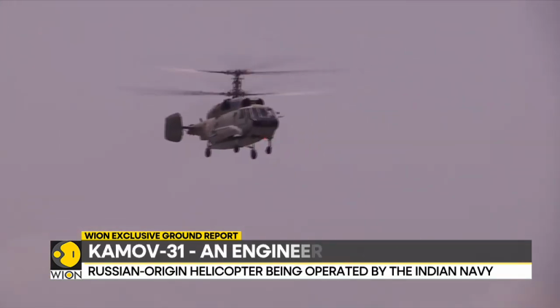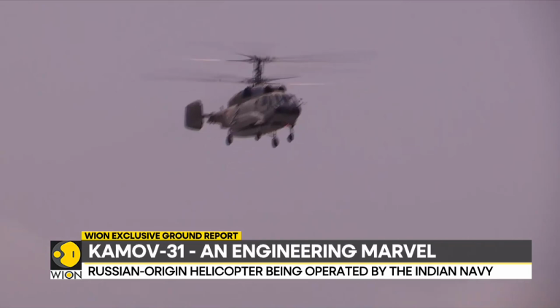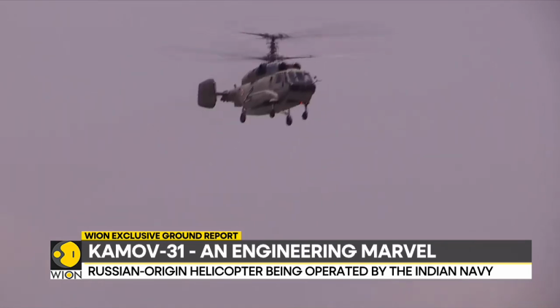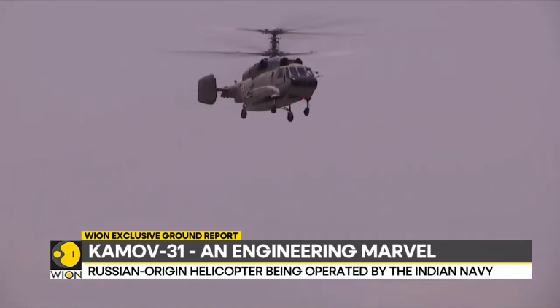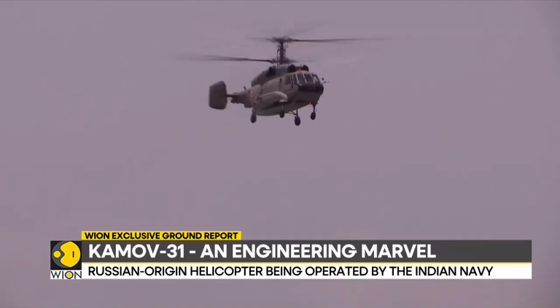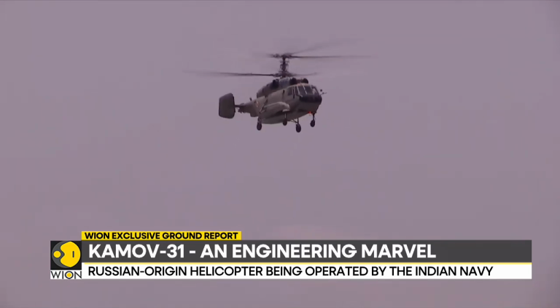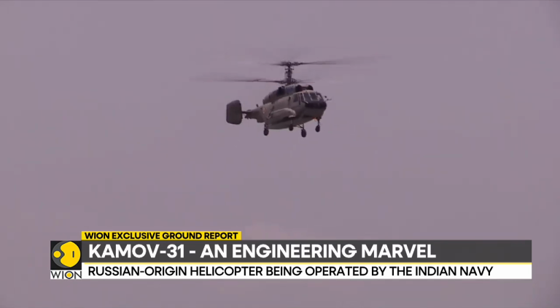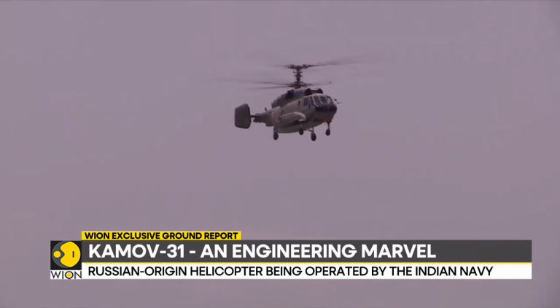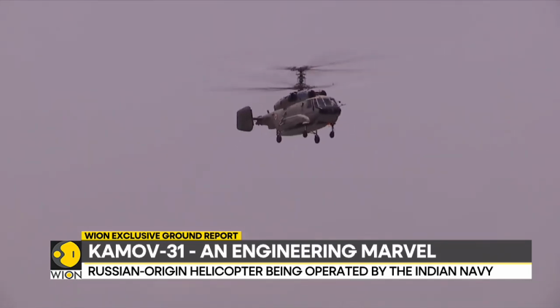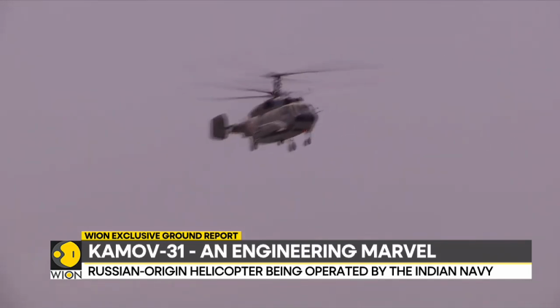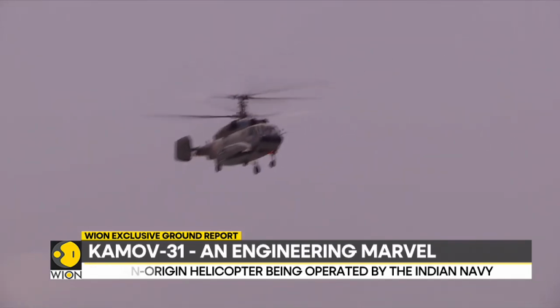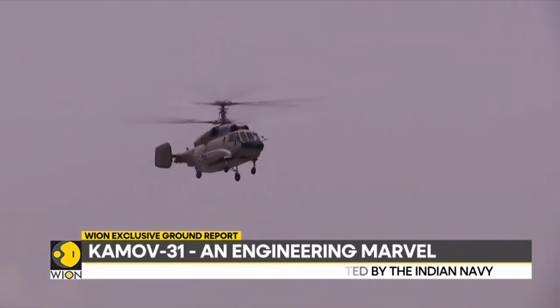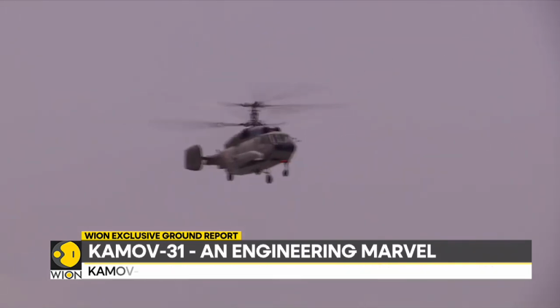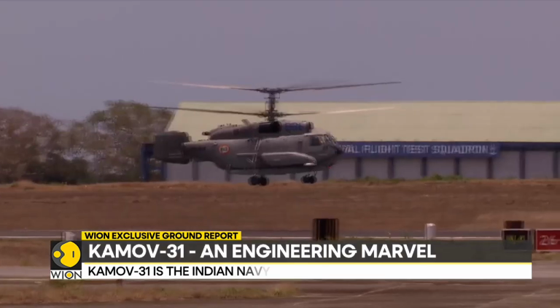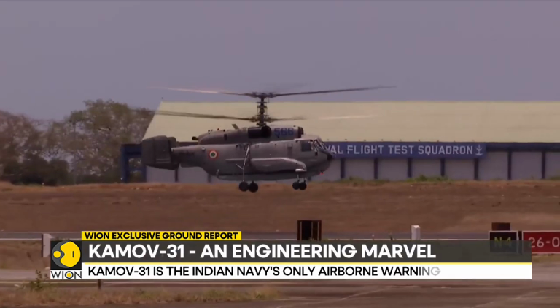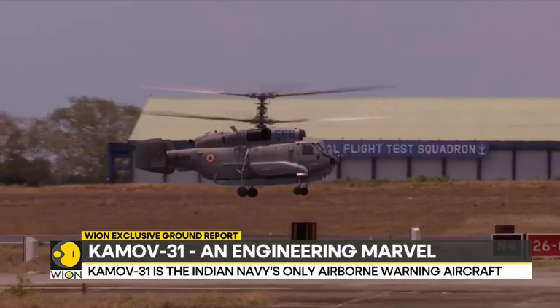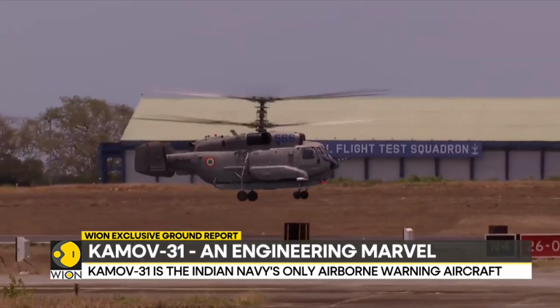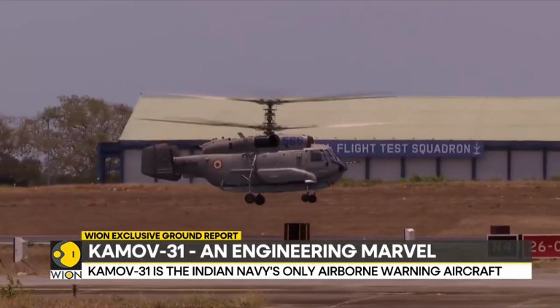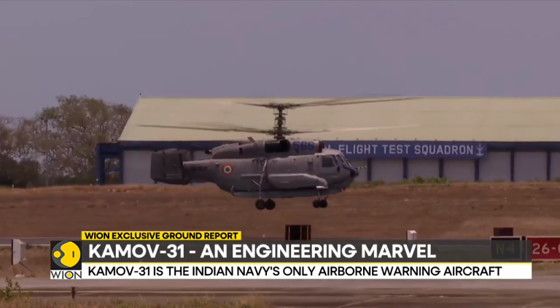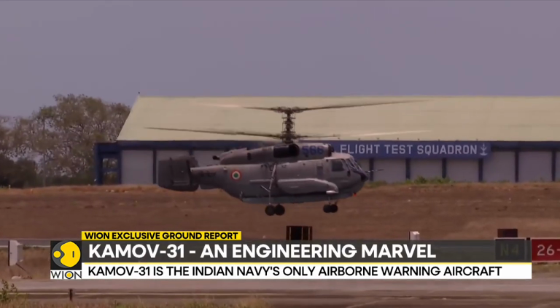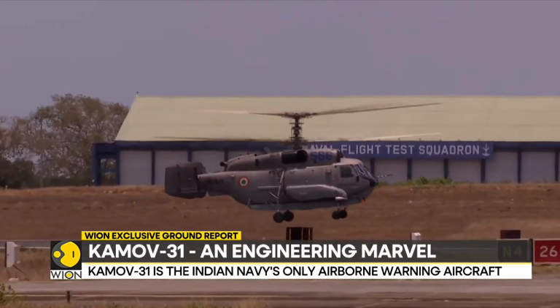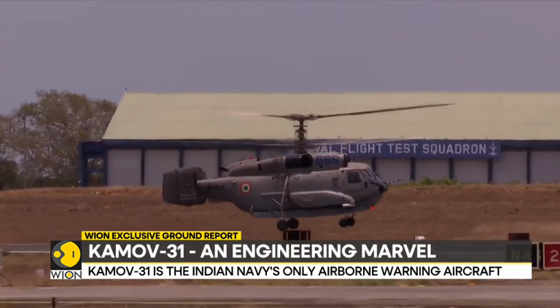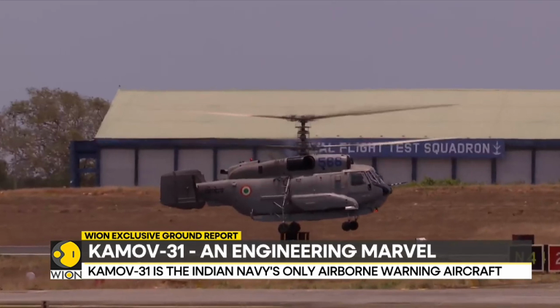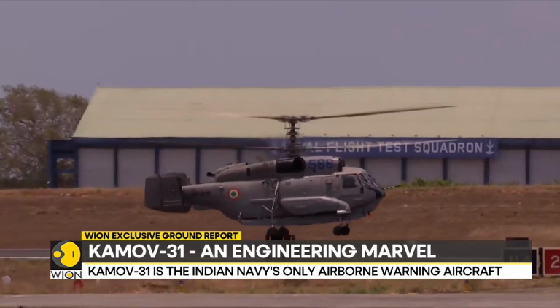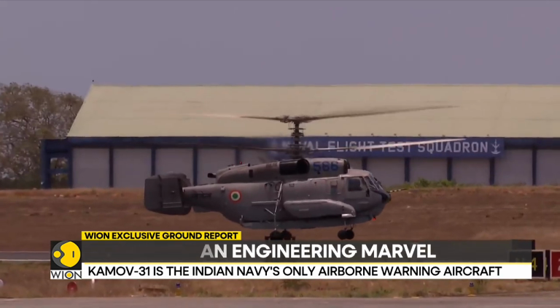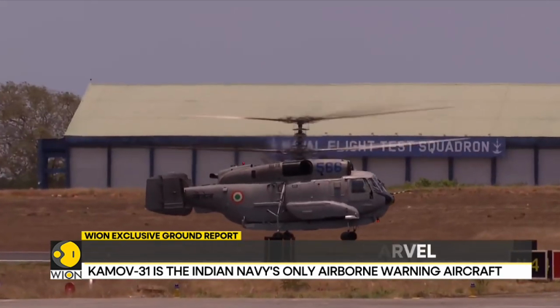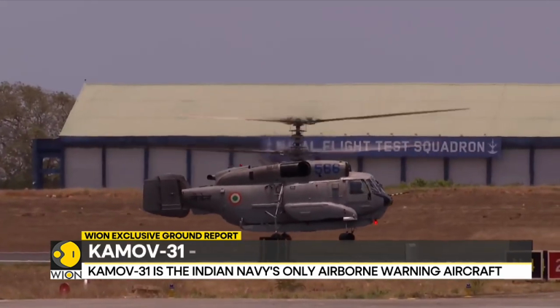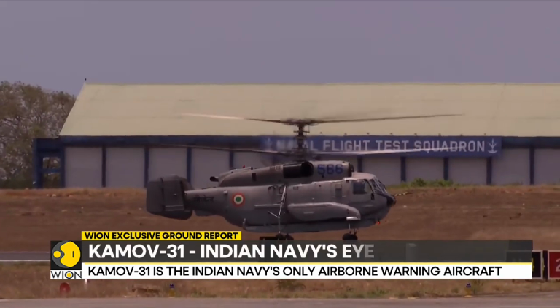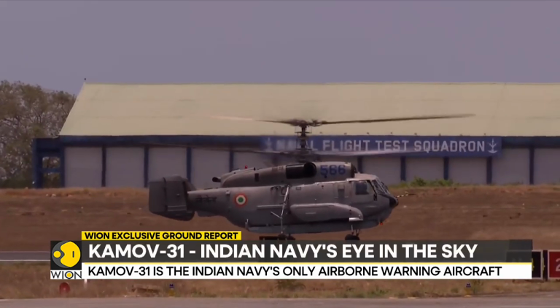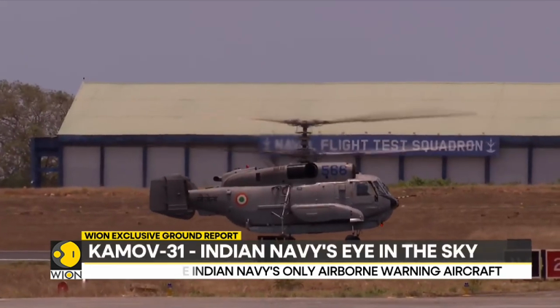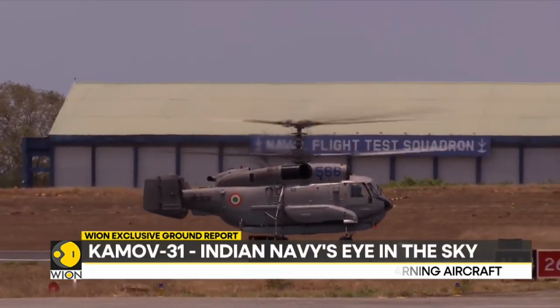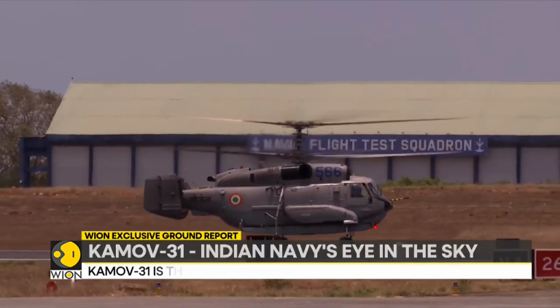Reporting with Siddharth MP and video journalist Sujay Das from INS Hansa, we are on Wion.